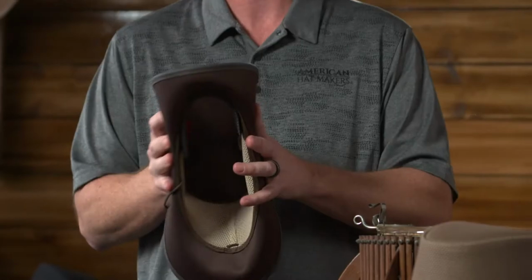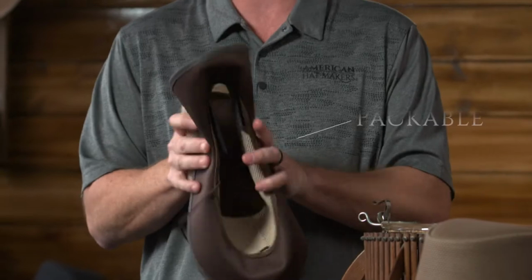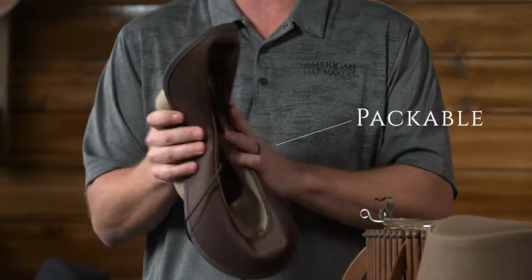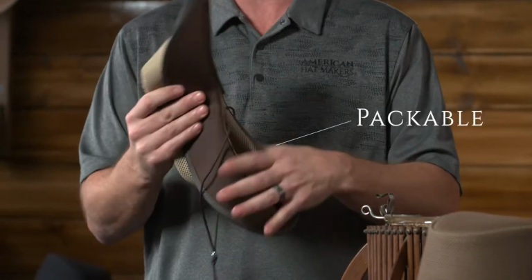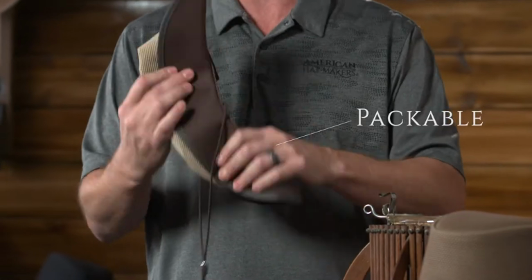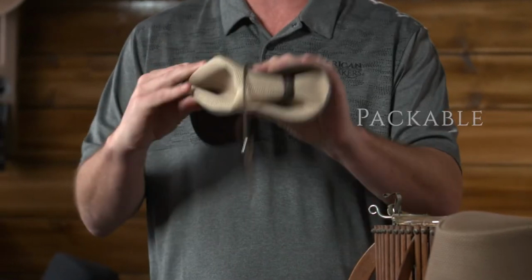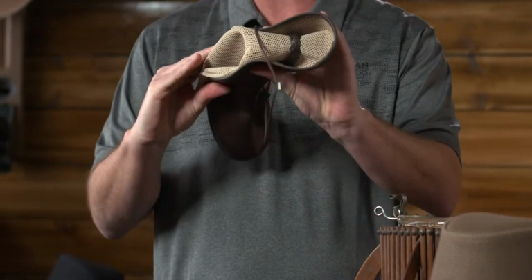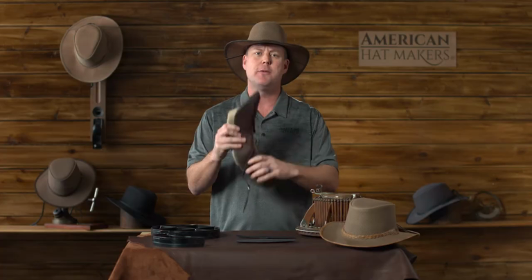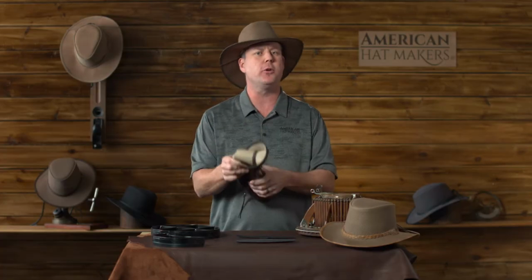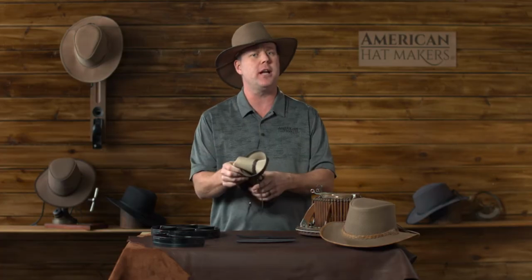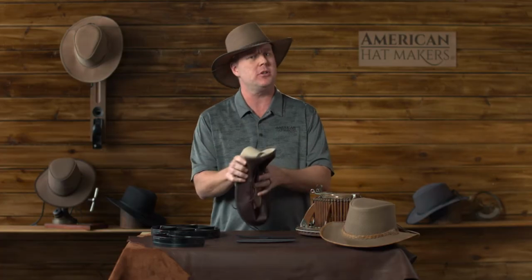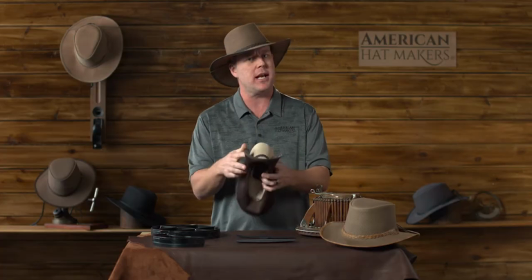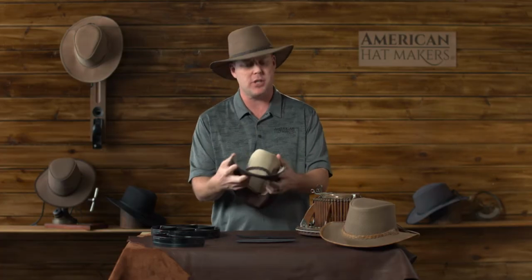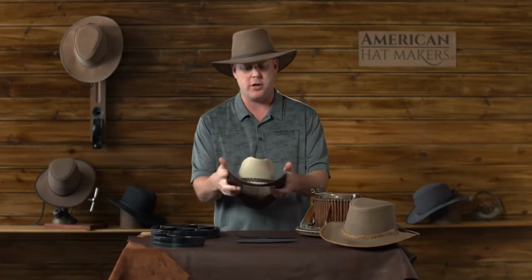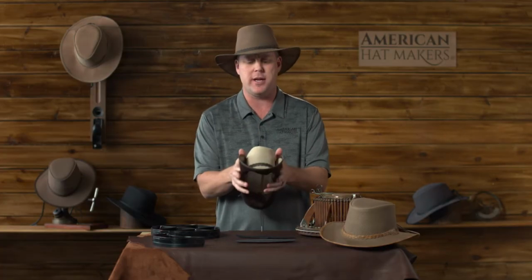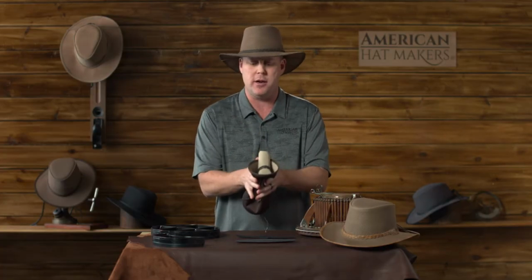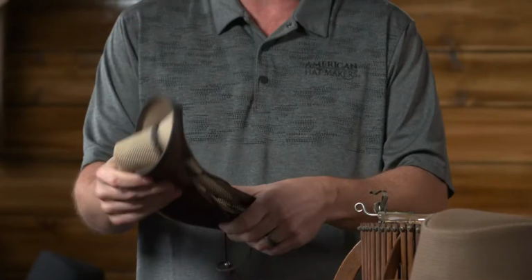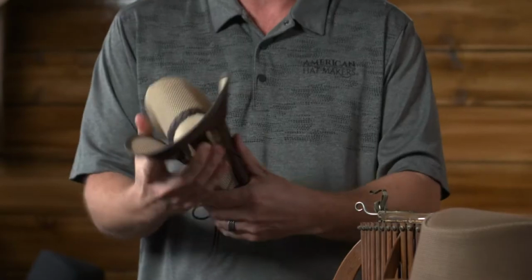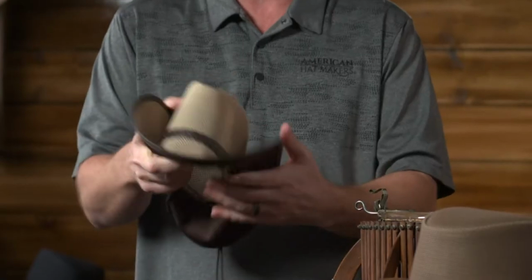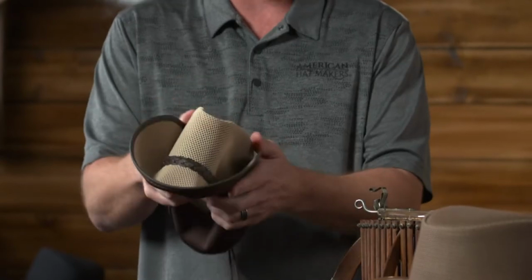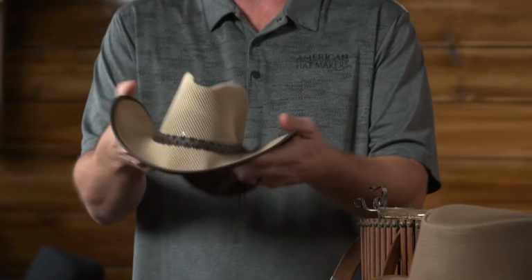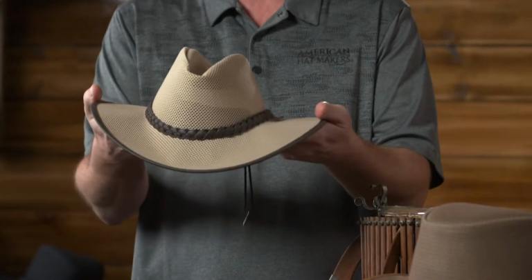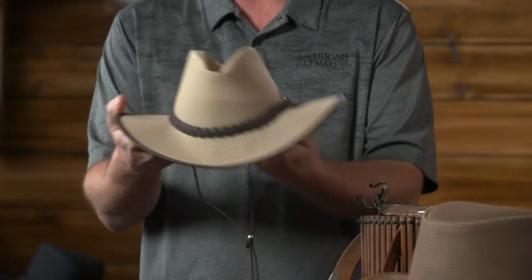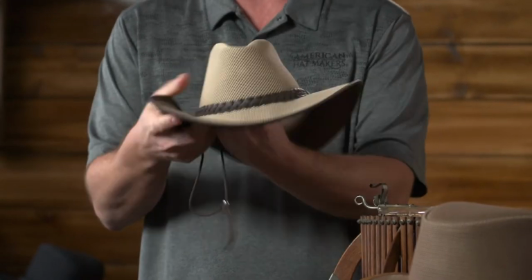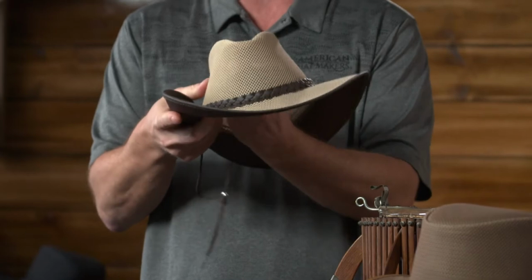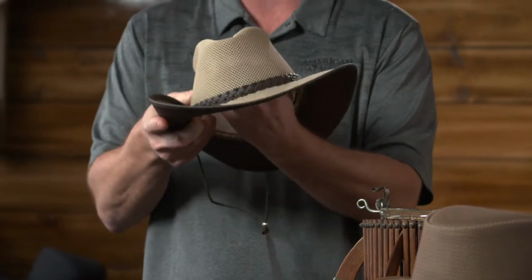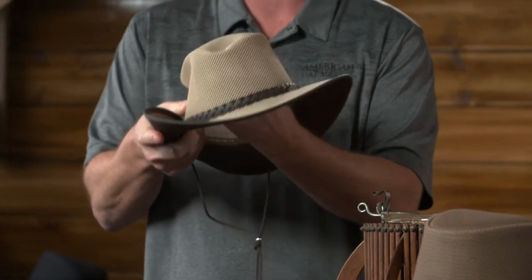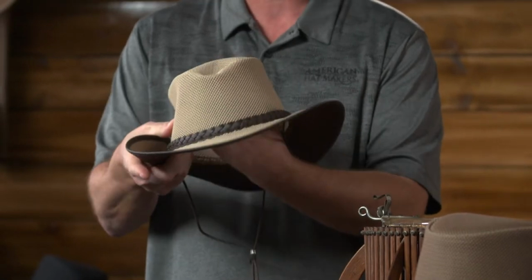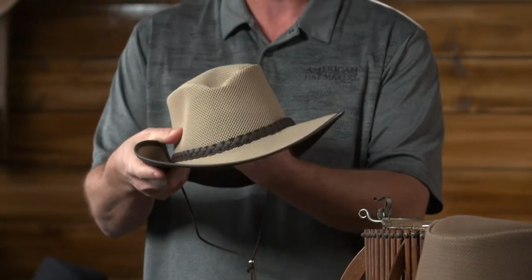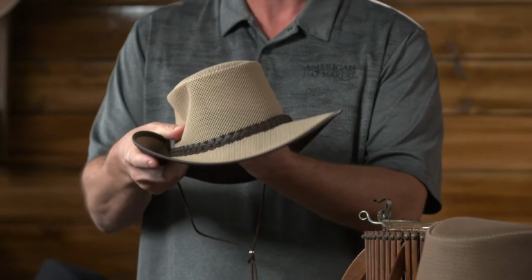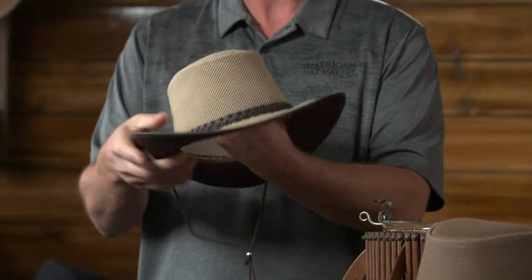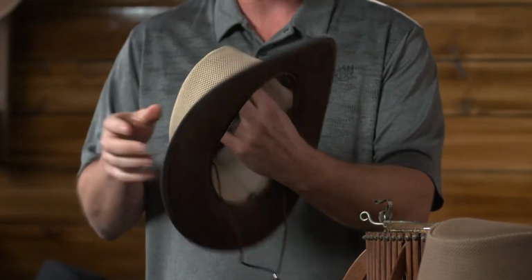It's also packable. You fold it up just like a taco and put it into your suitcase, and it pops right back out.